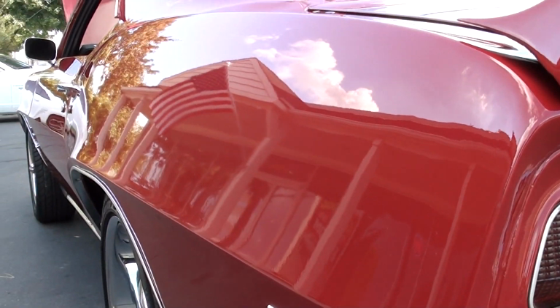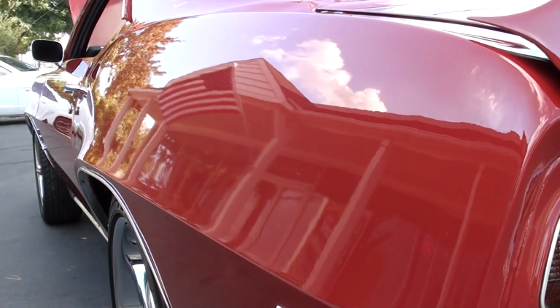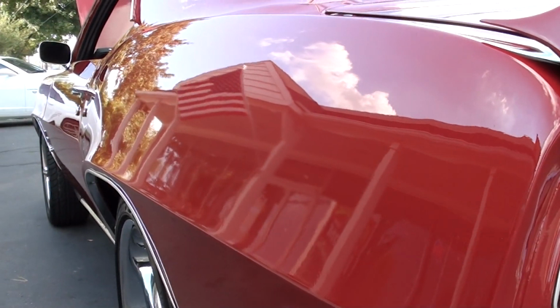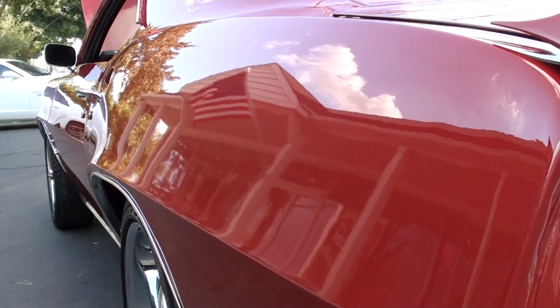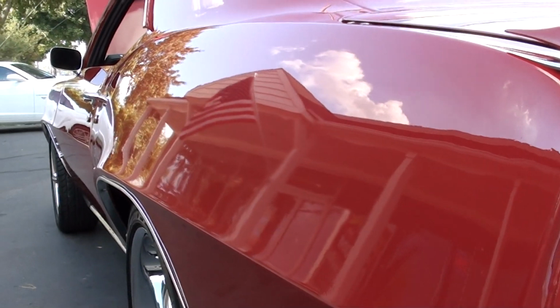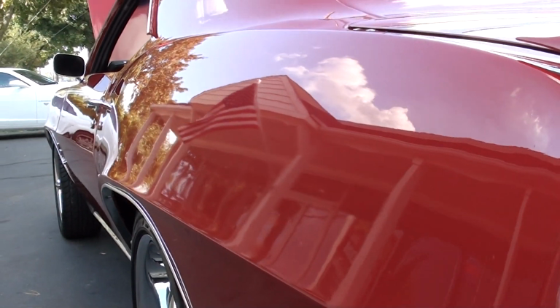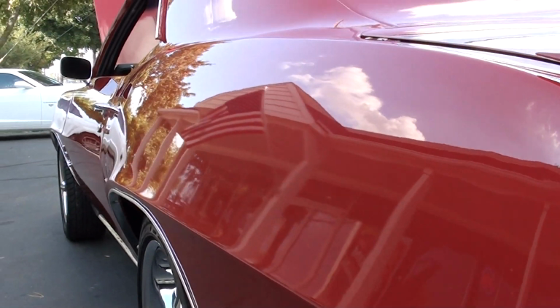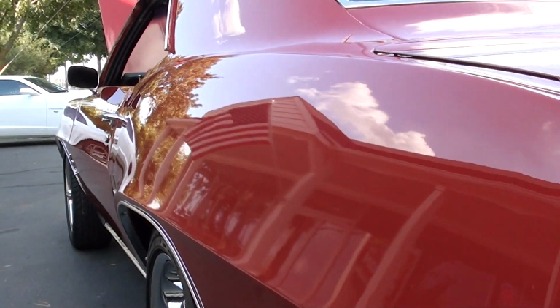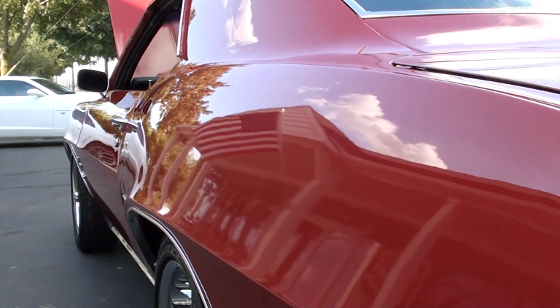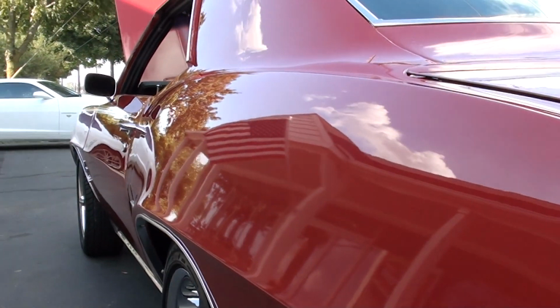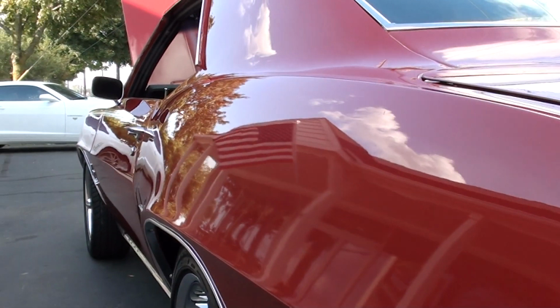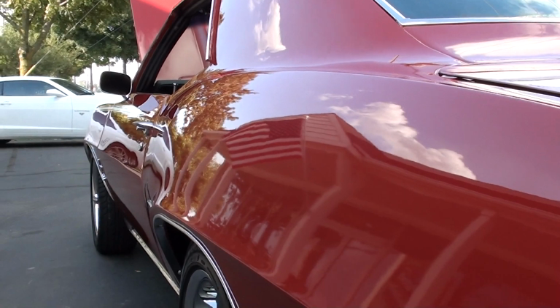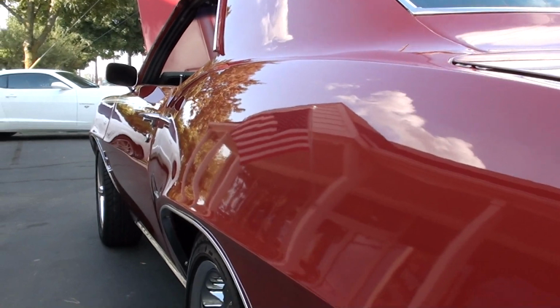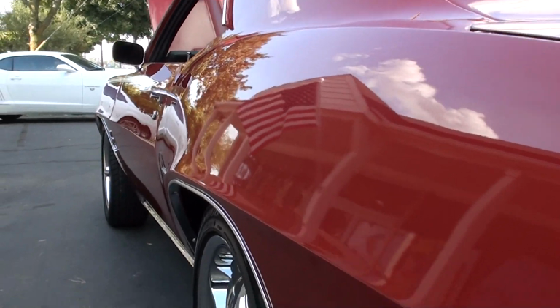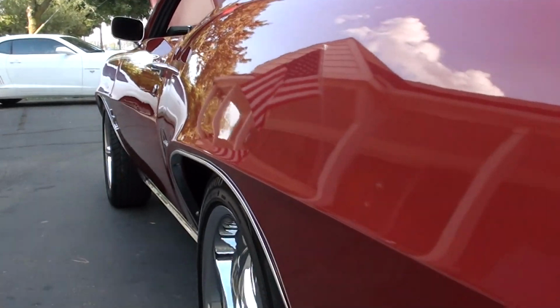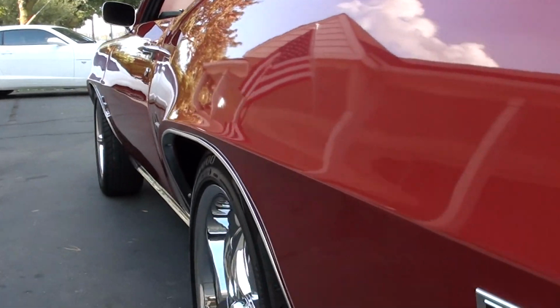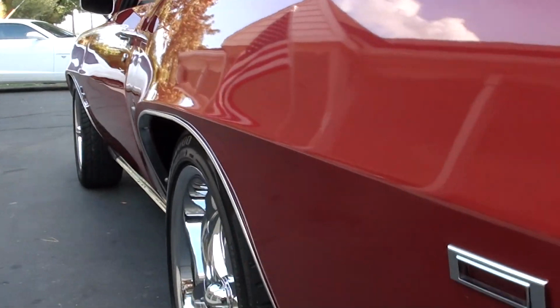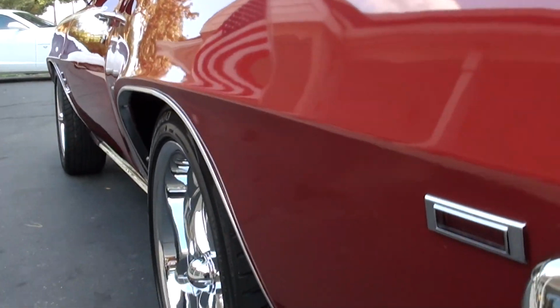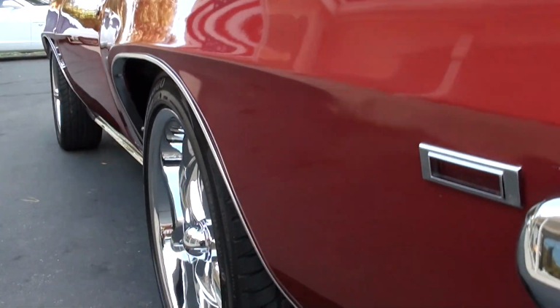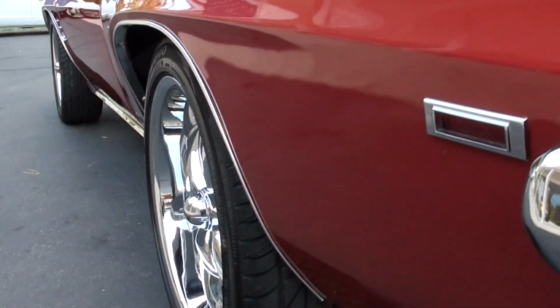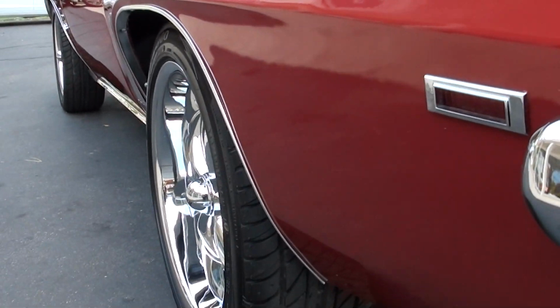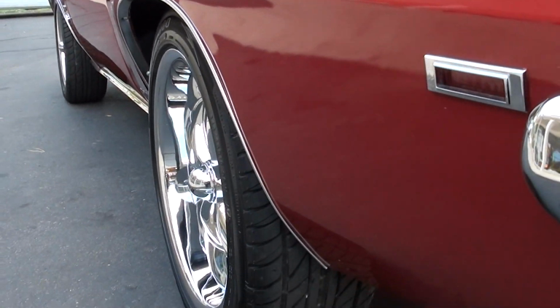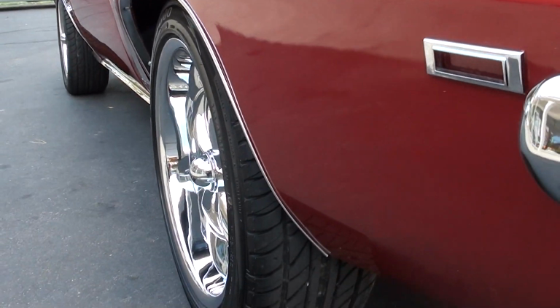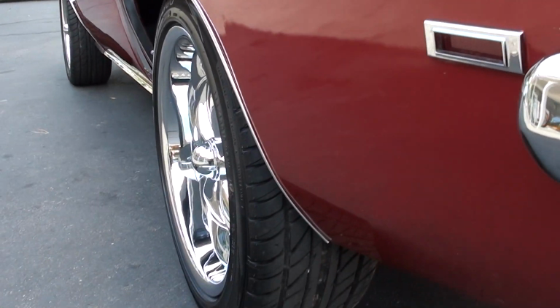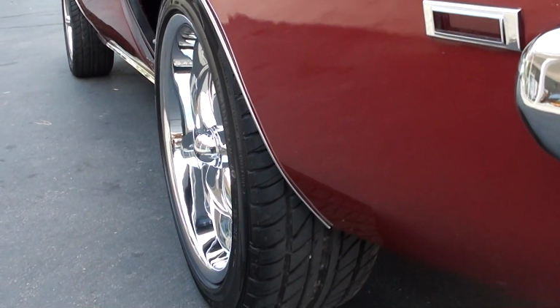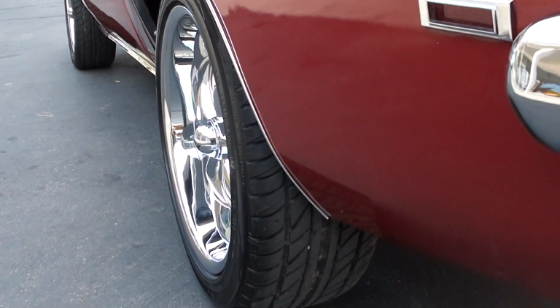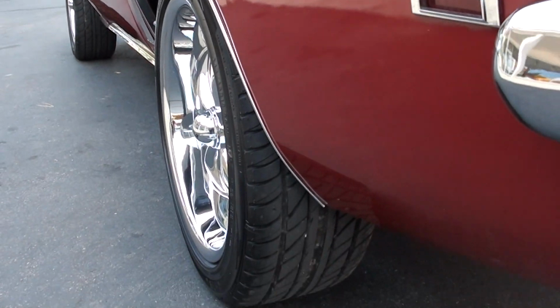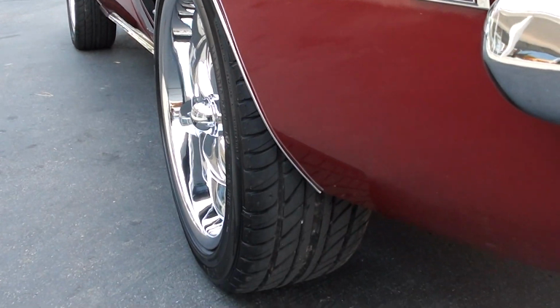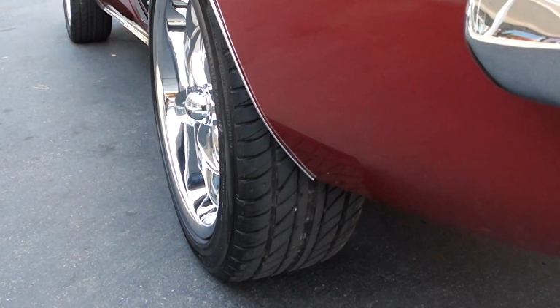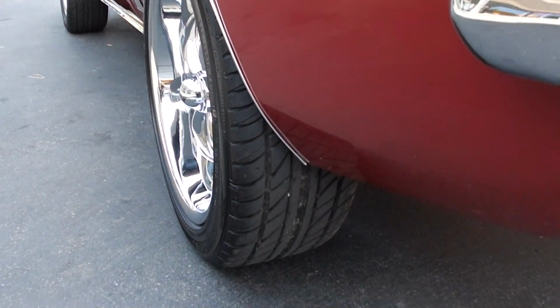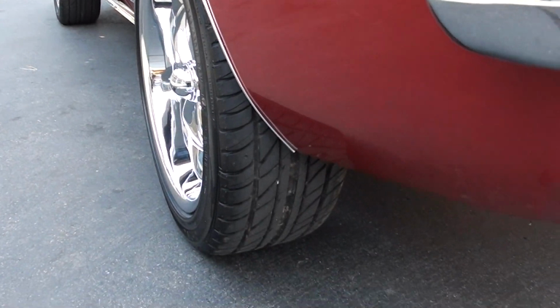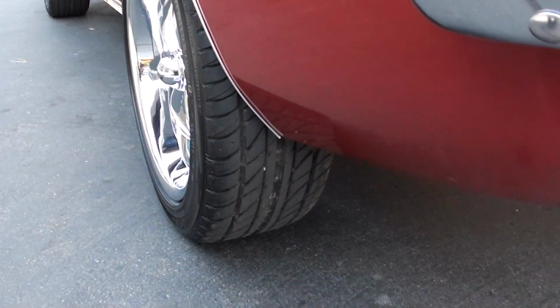Nice and straight down the side — it's got a good sound to it too. This is a very good healthy big block.